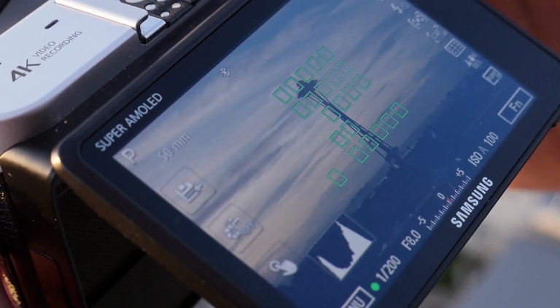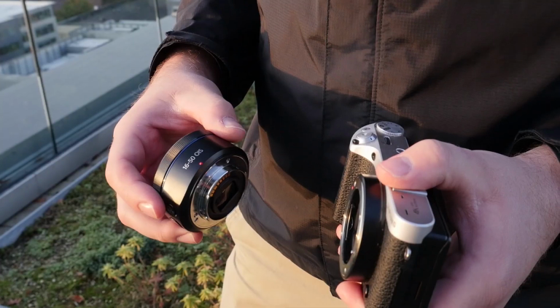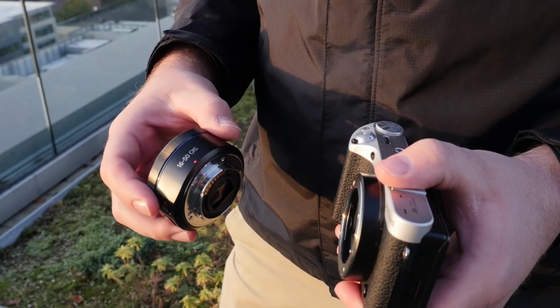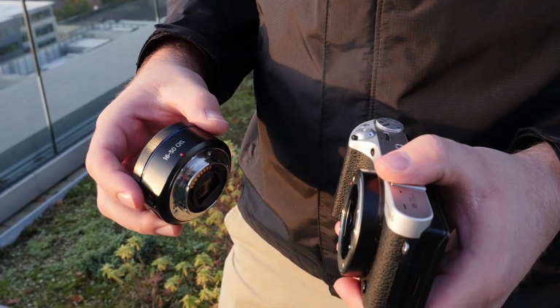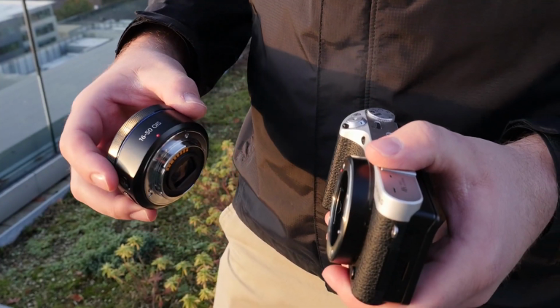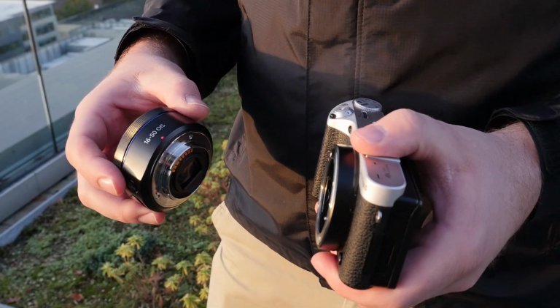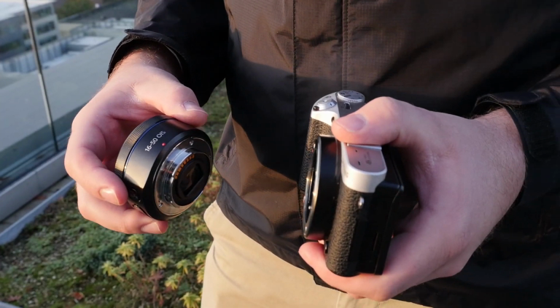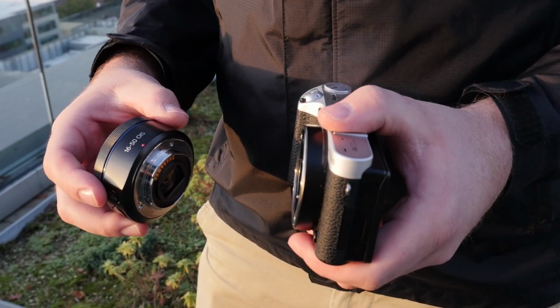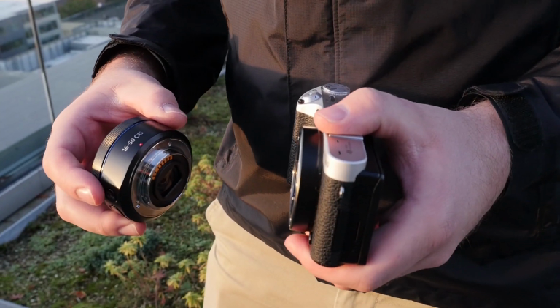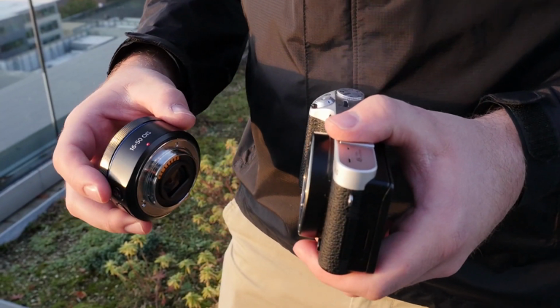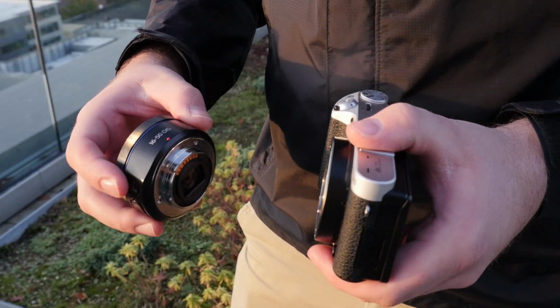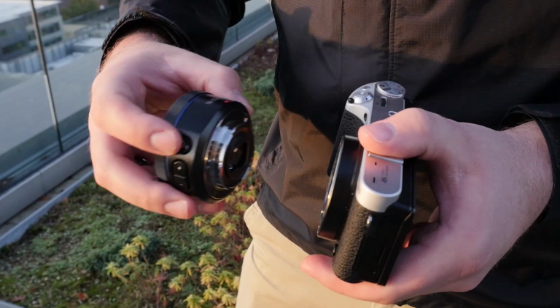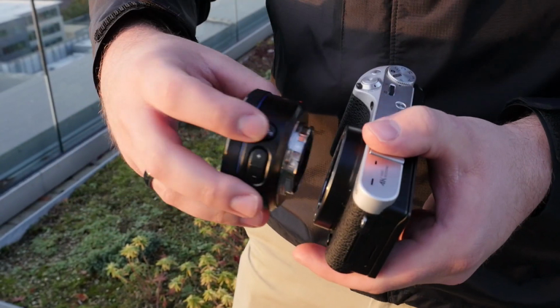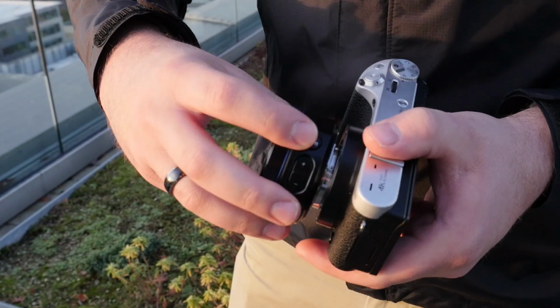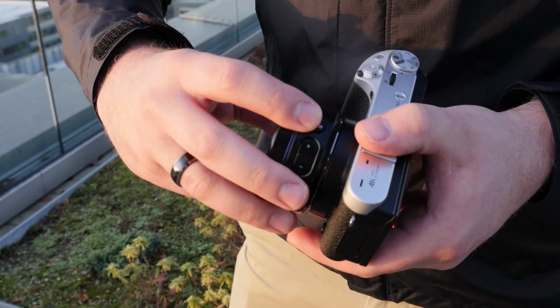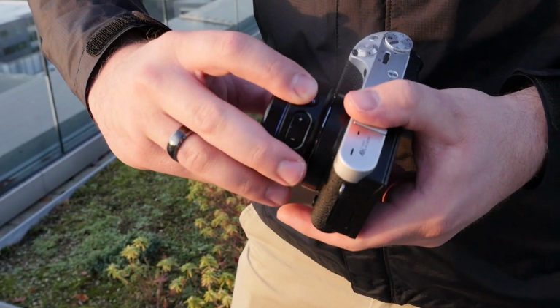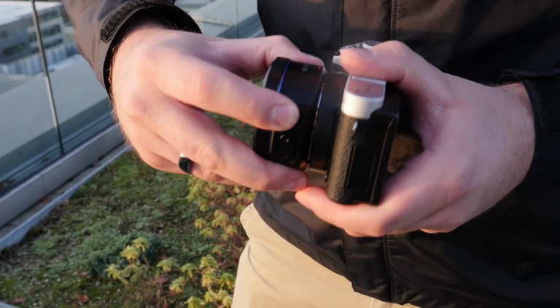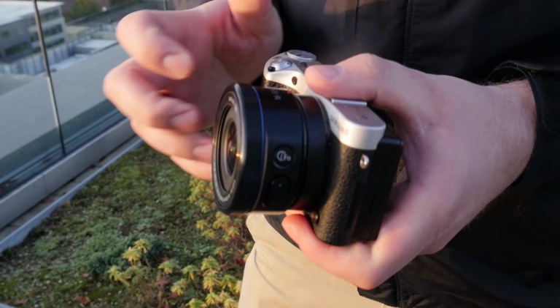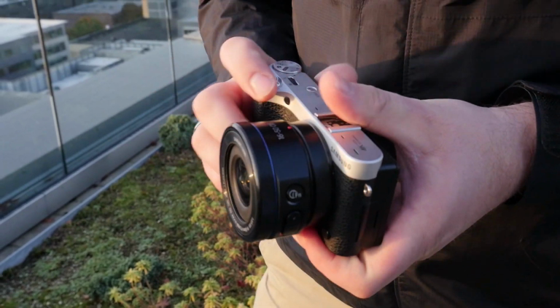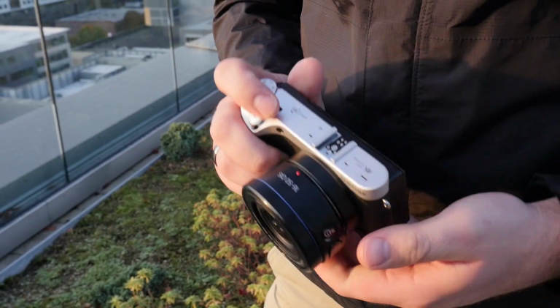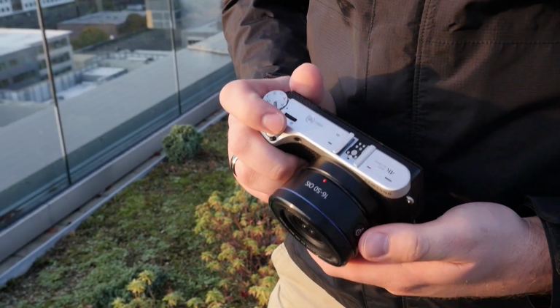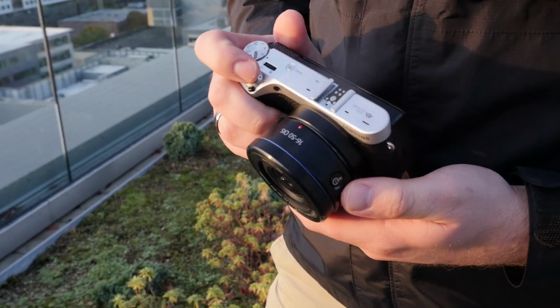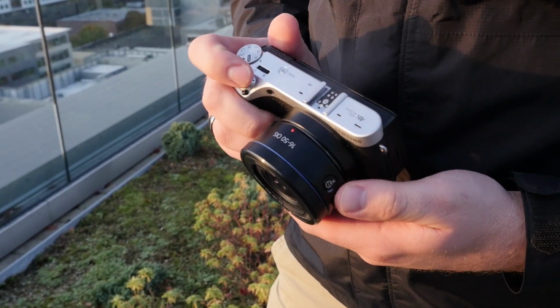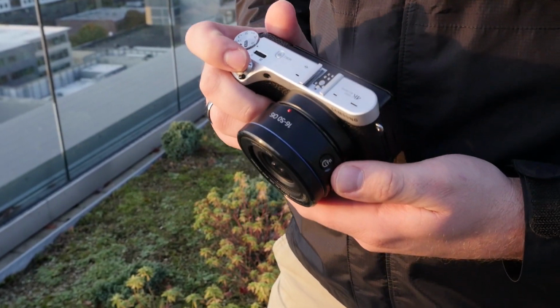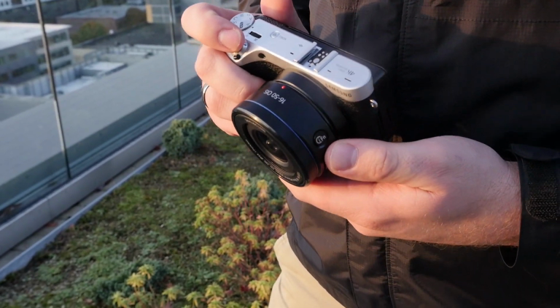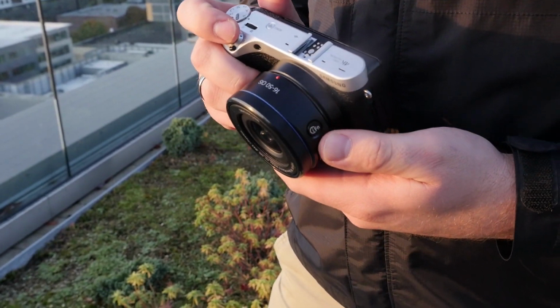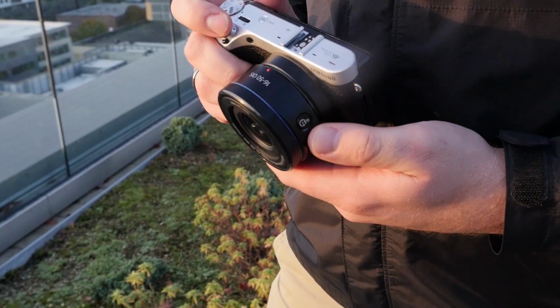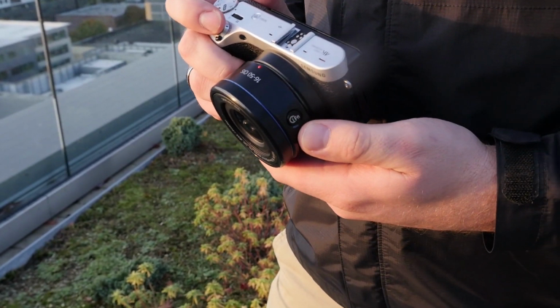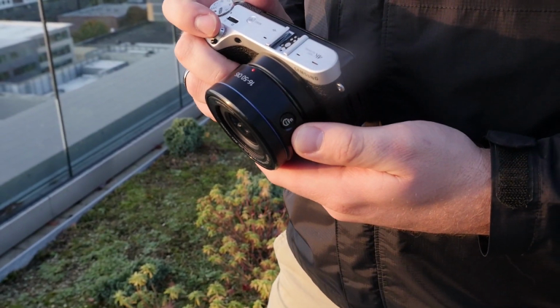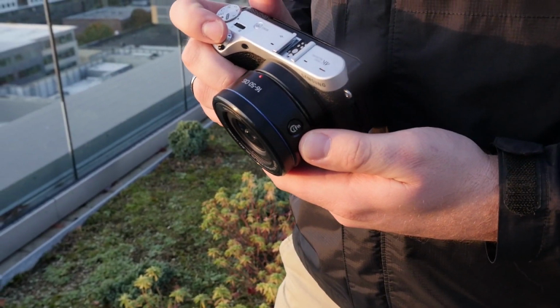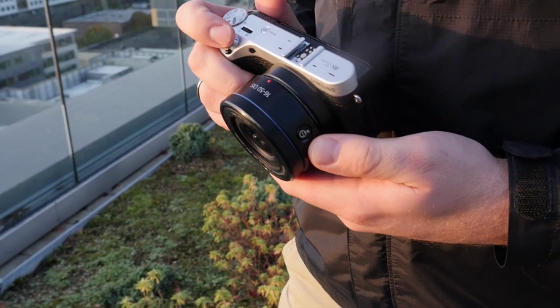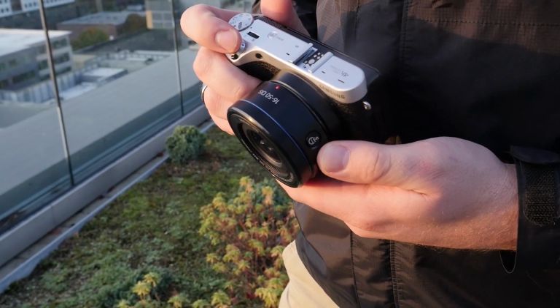As for lenses themselves, Samsung has a decent selection of NX mount lenses, and a collapsible 16-50mm power zoom lens is included with the camera.